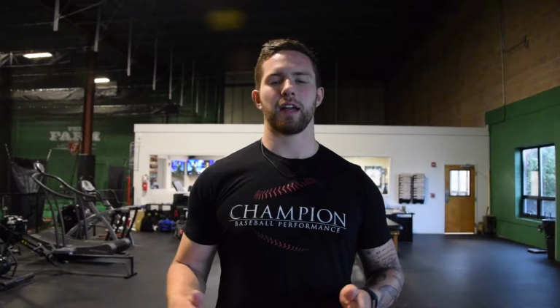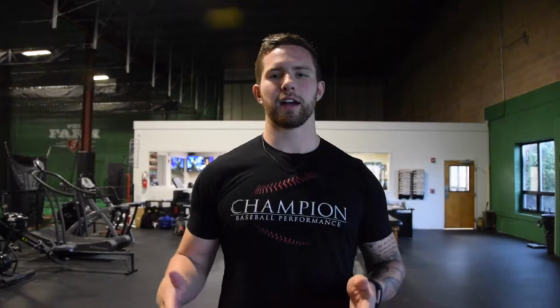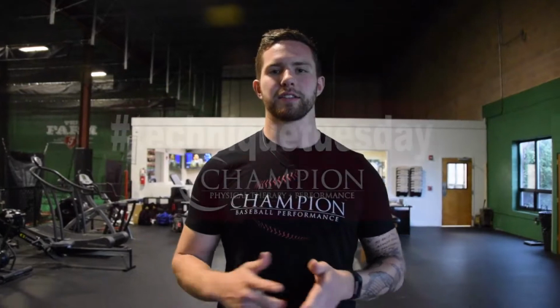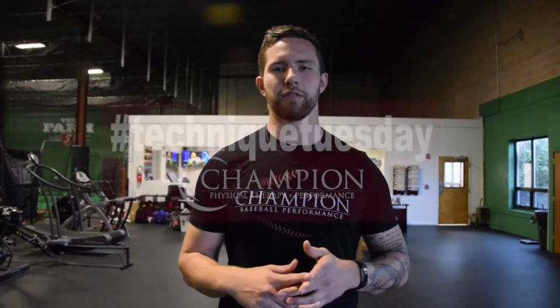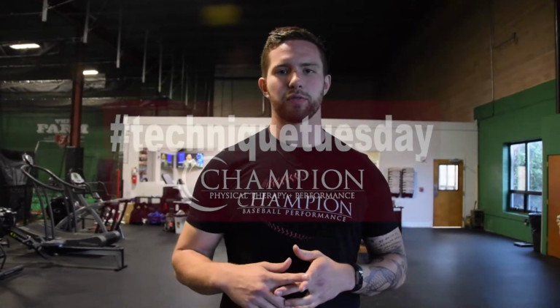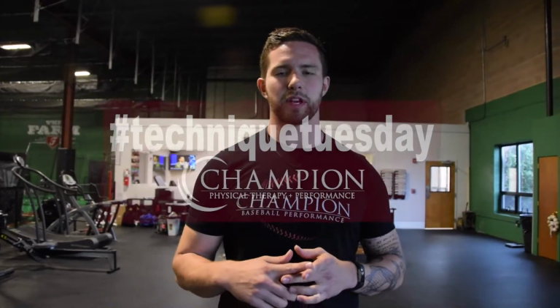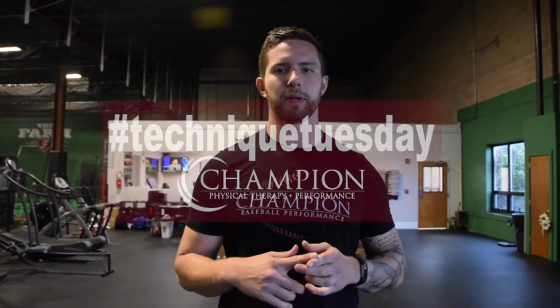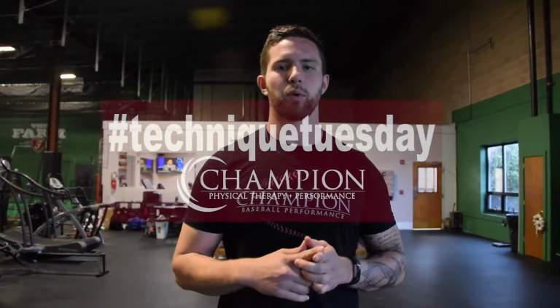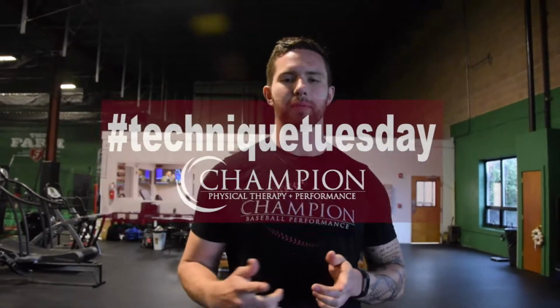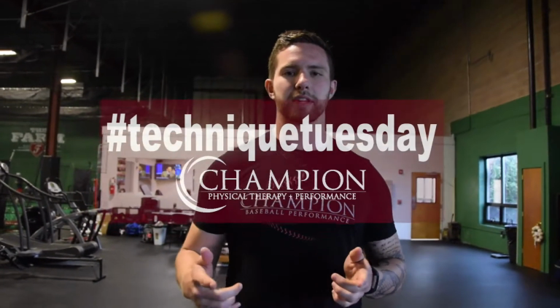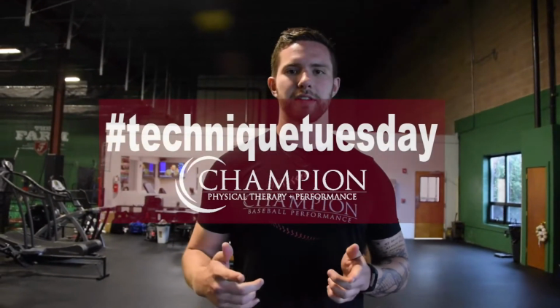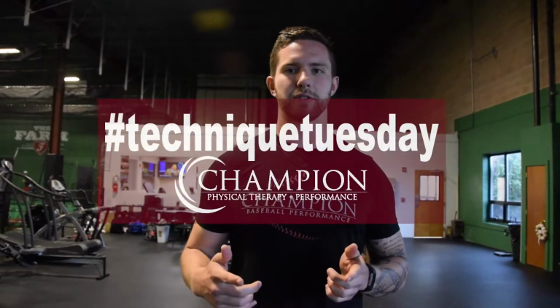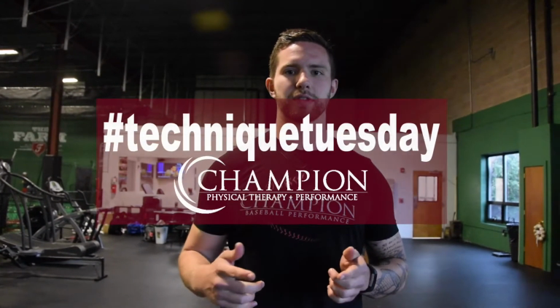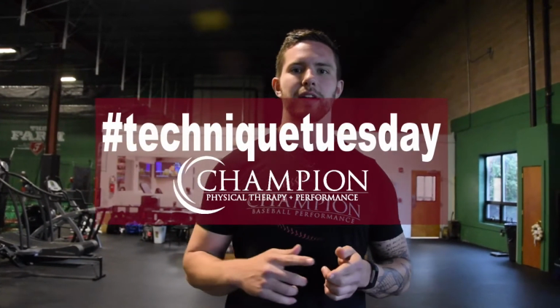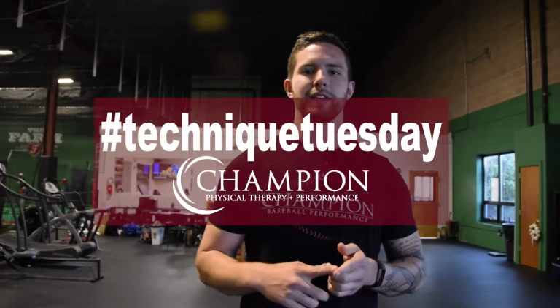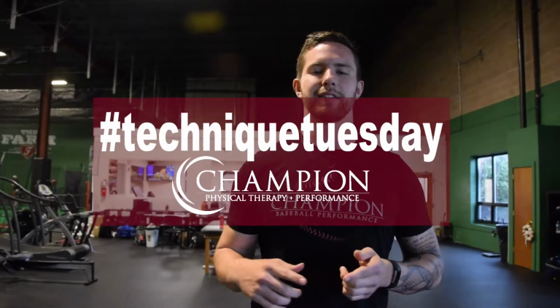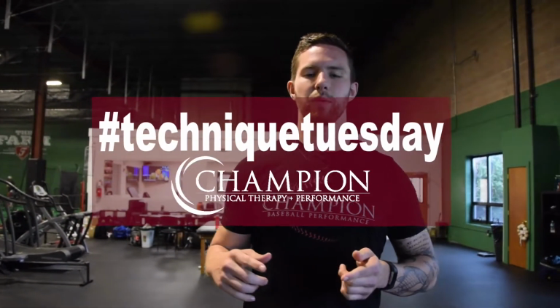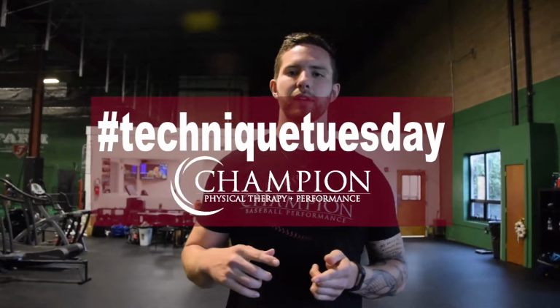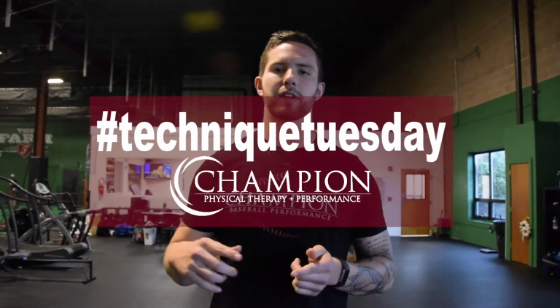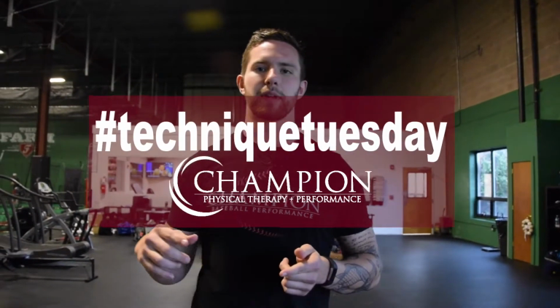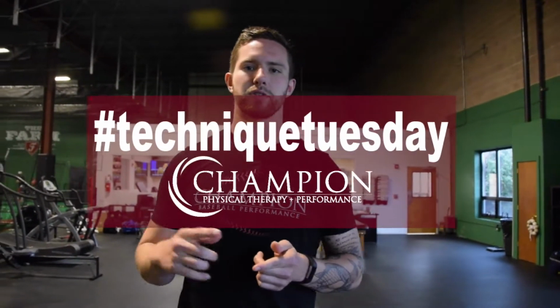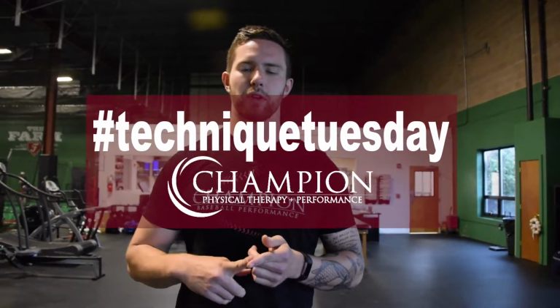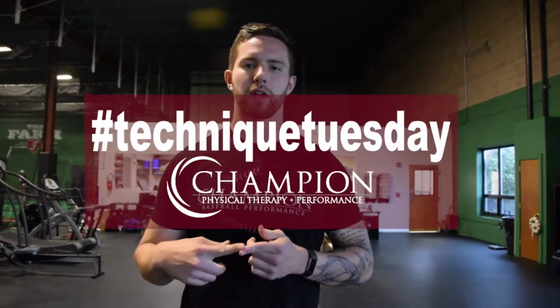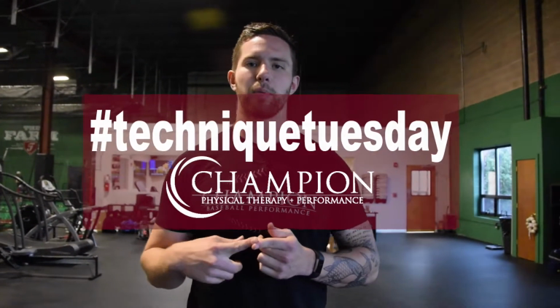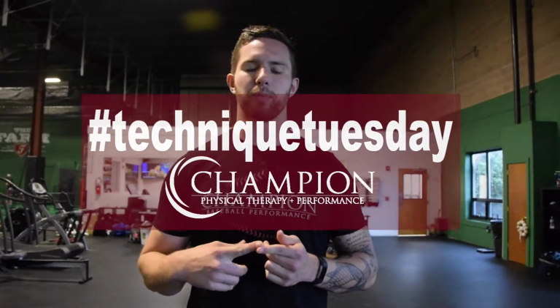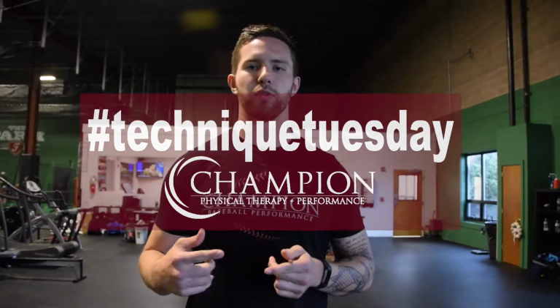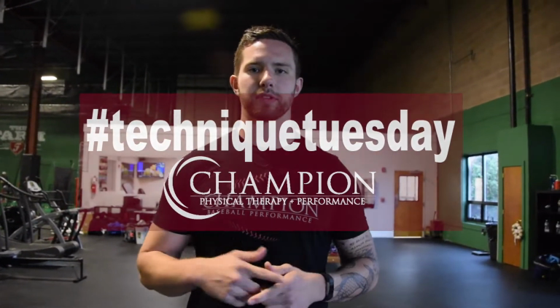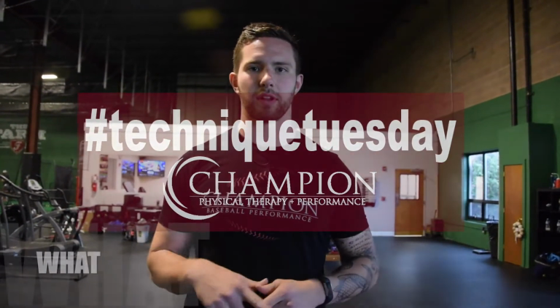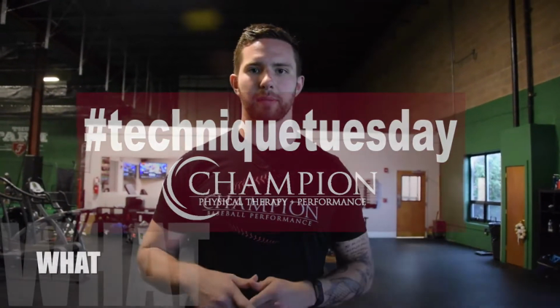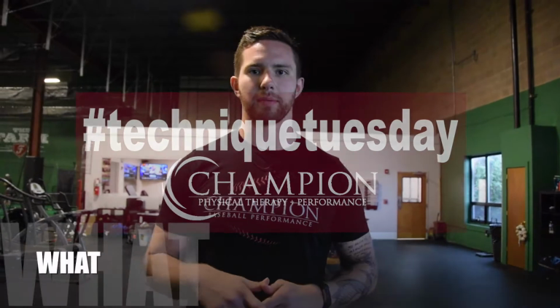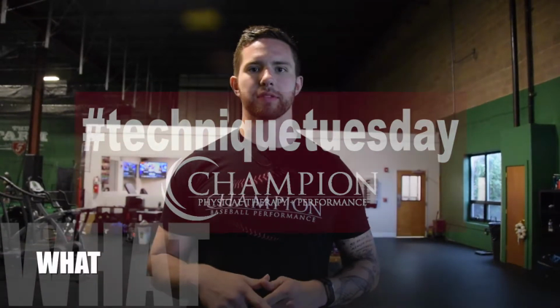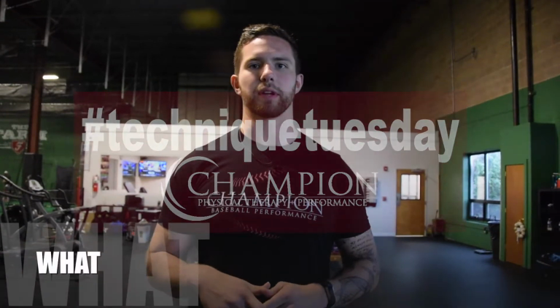Hey guys, it's Kiefer from Champion. Welcome to Technique Tuesday. Today we're going to talk about a drill to help you improve your single arm kettlebell swing.